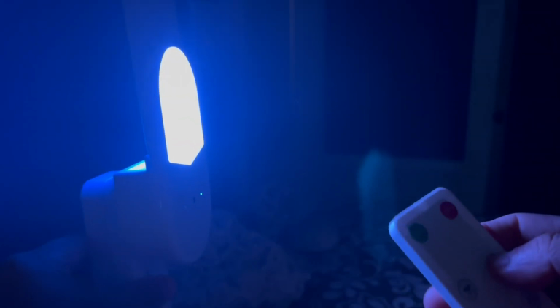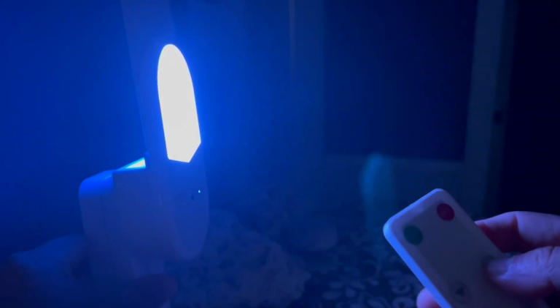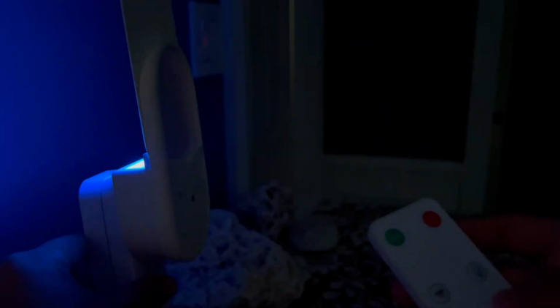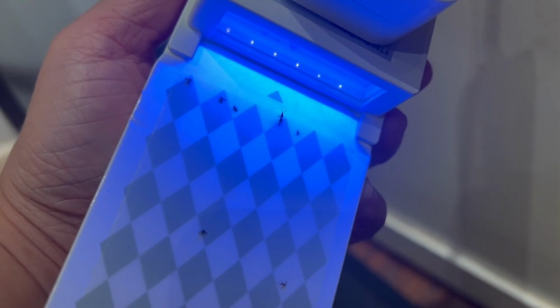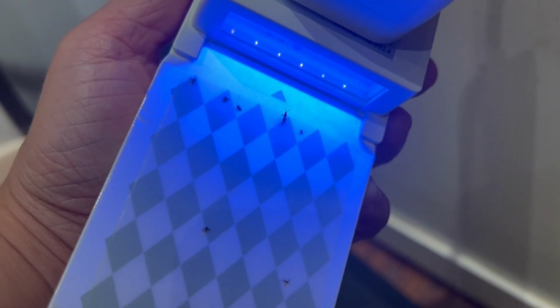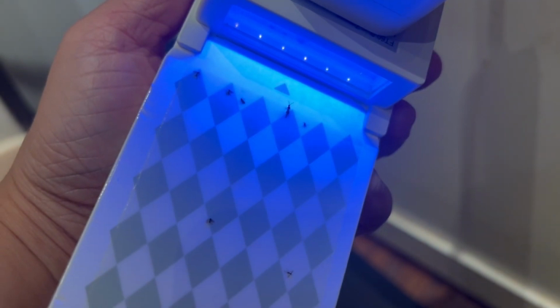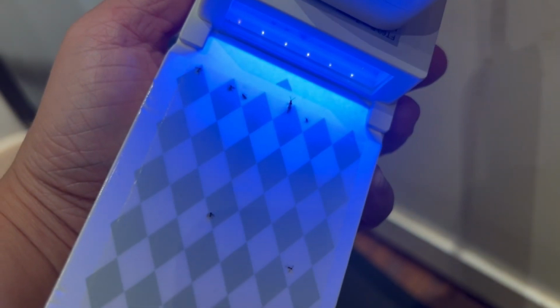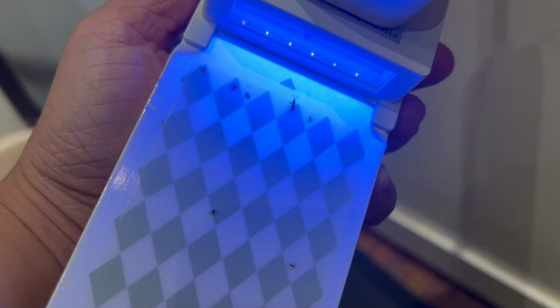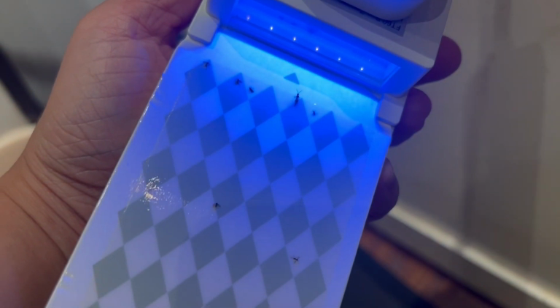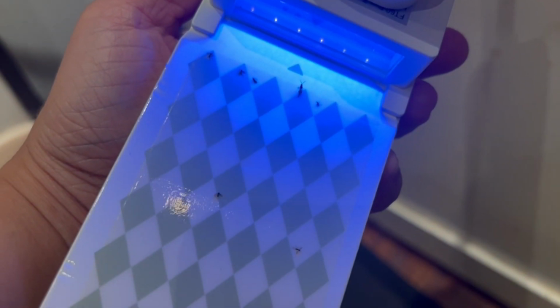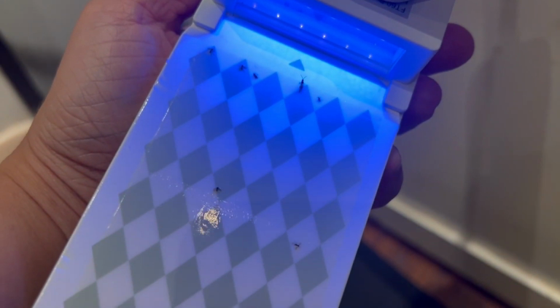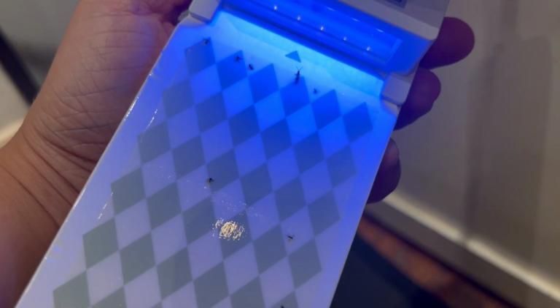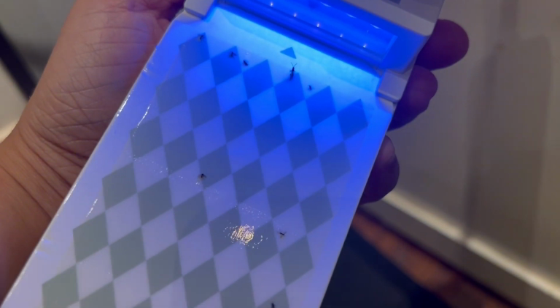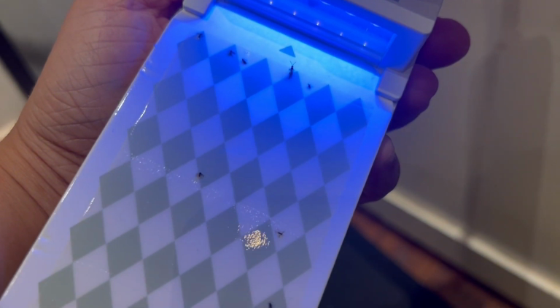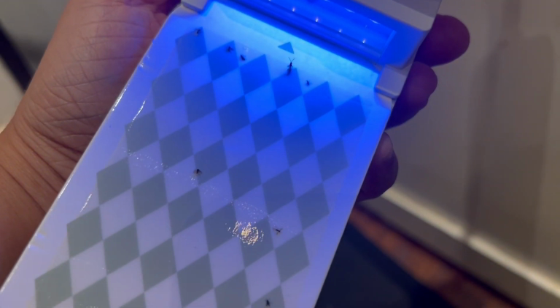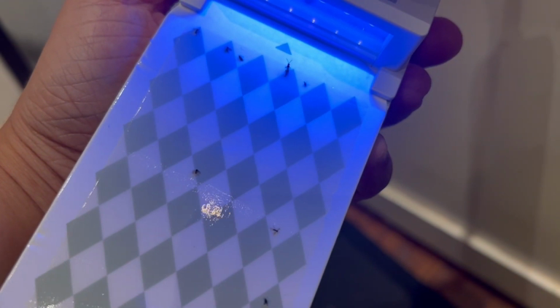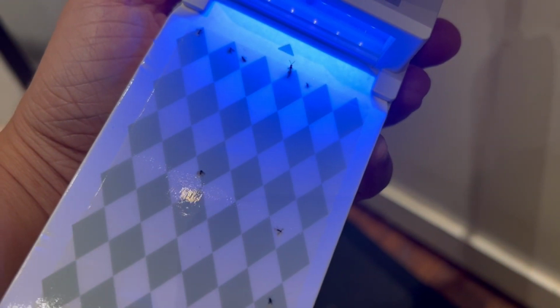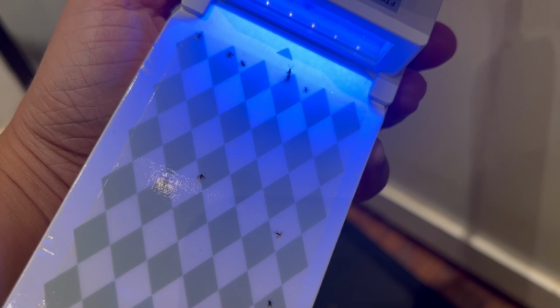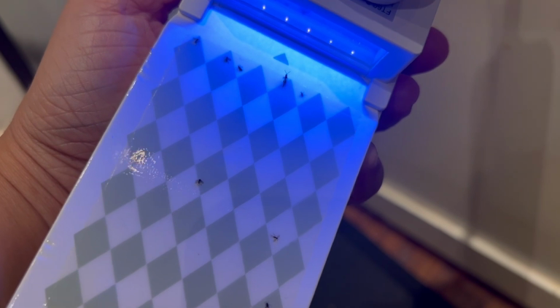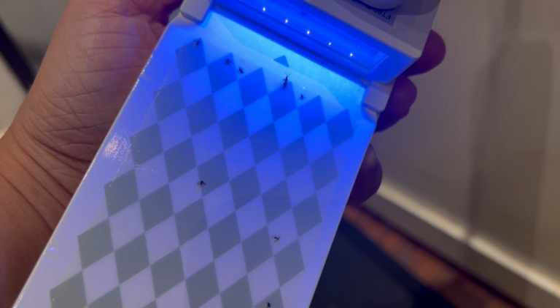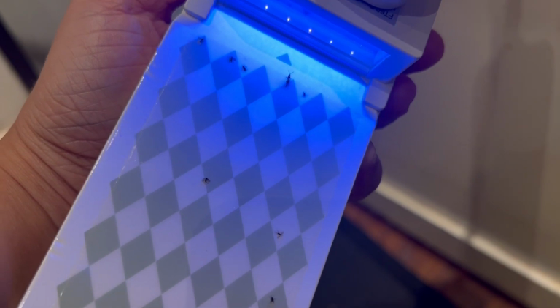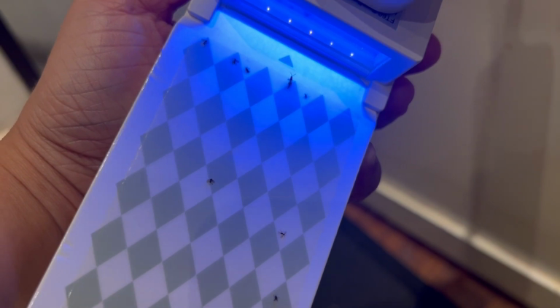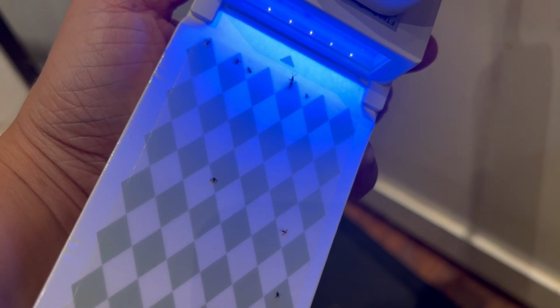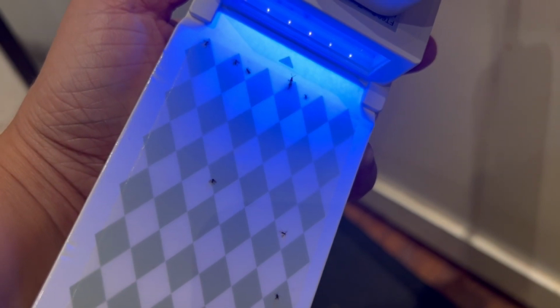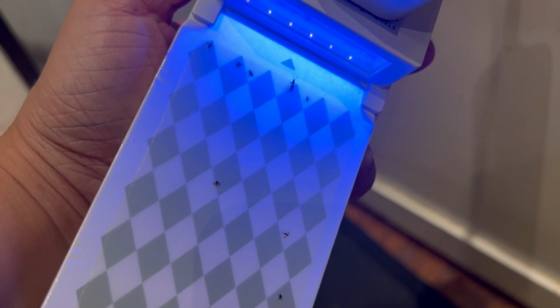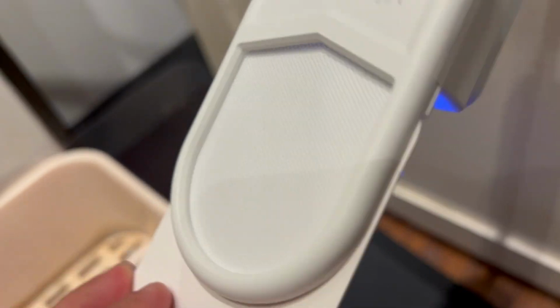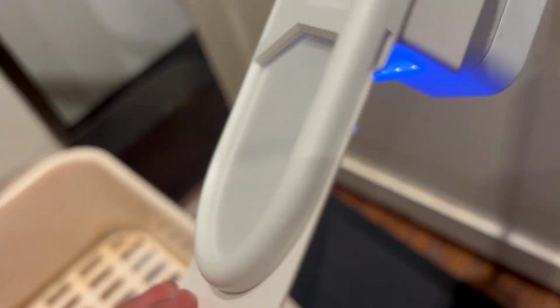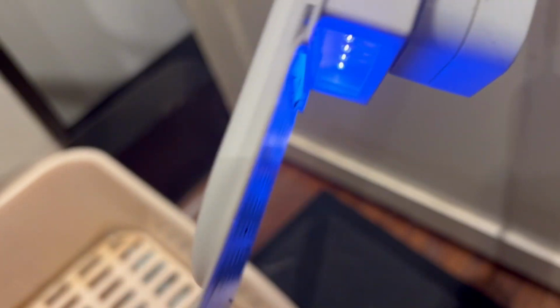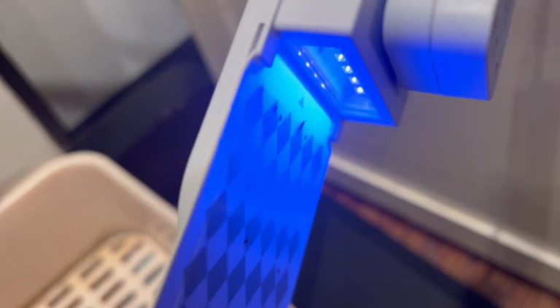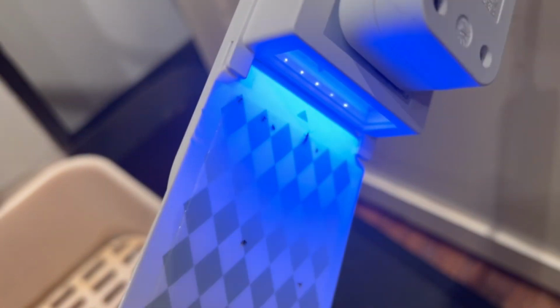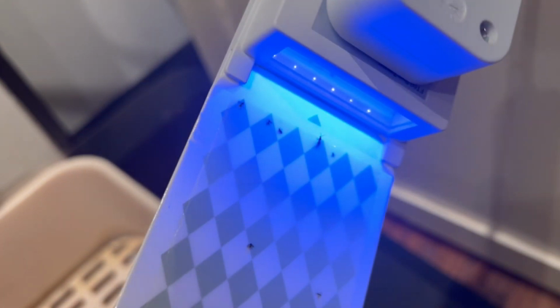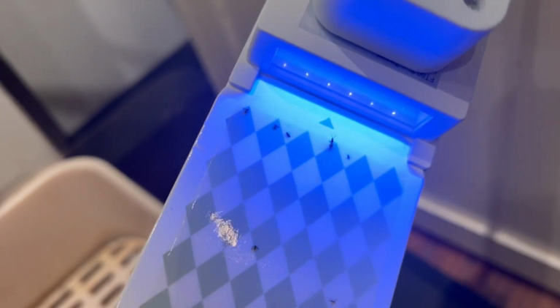The sticky boards are effective — trapping rate reaches up to 95%. They are resistant and anti-drying.